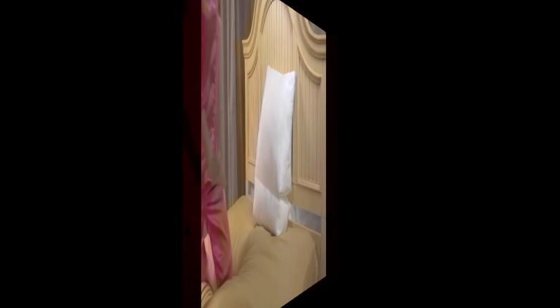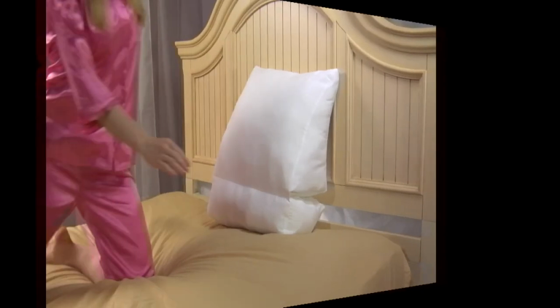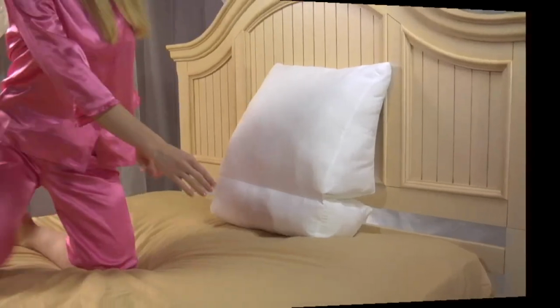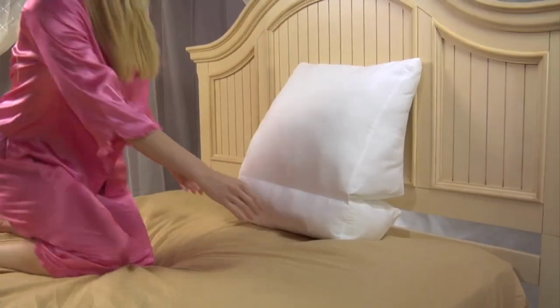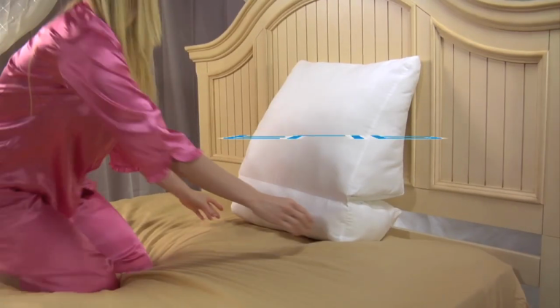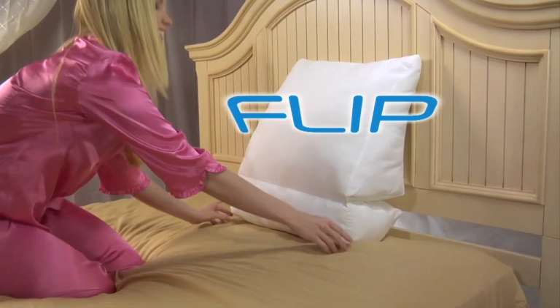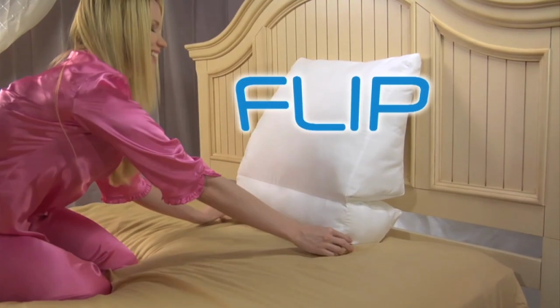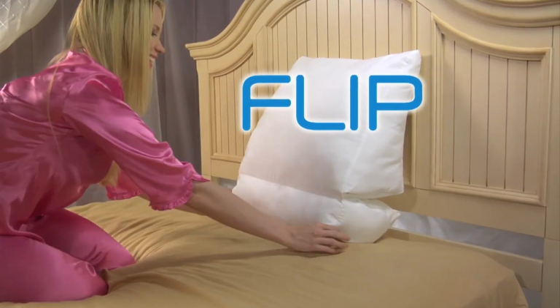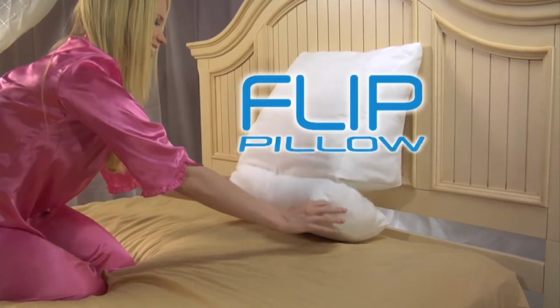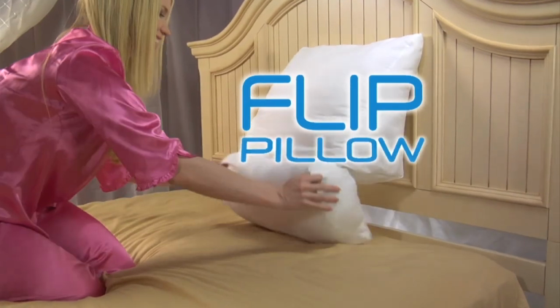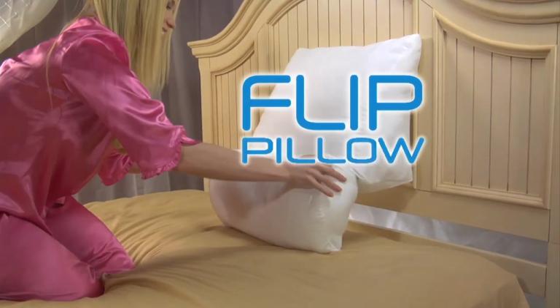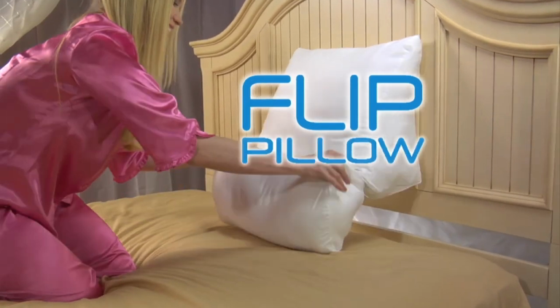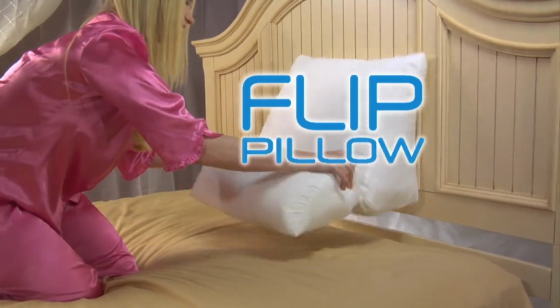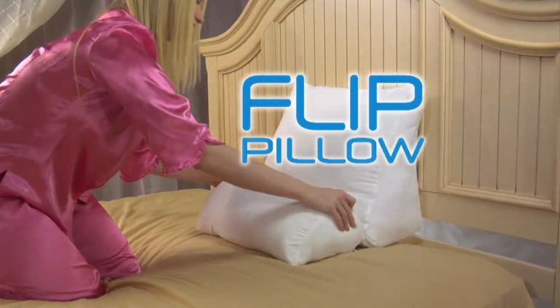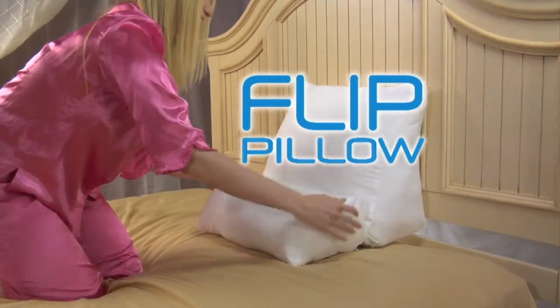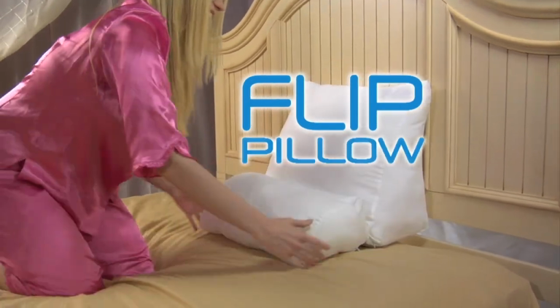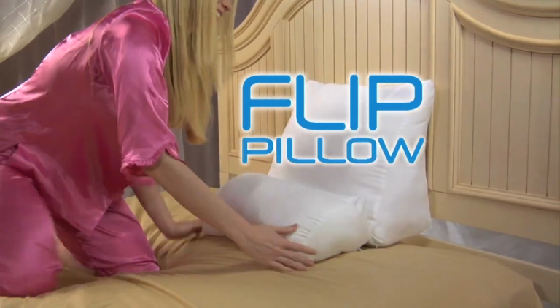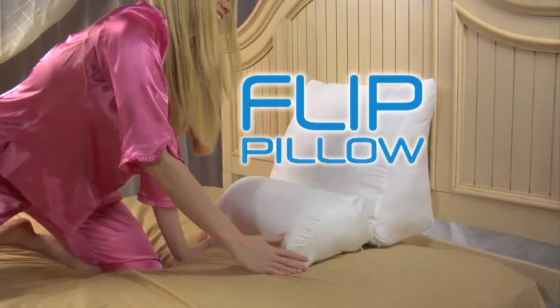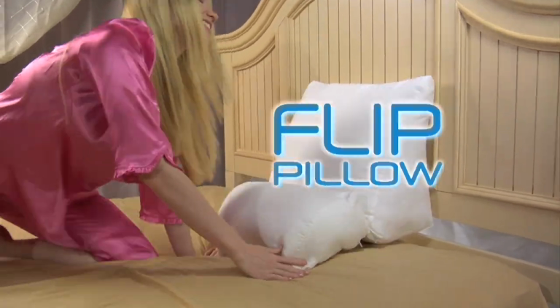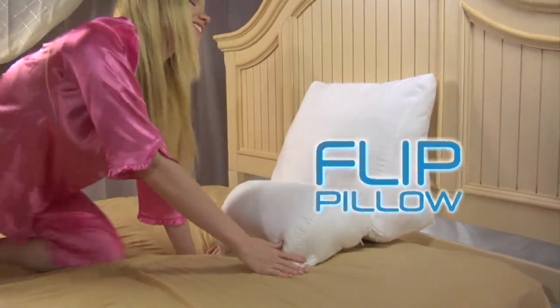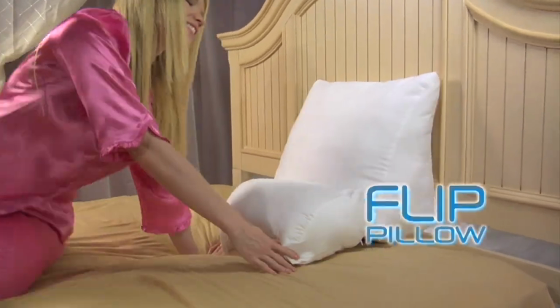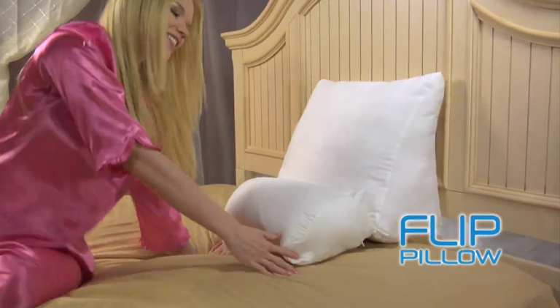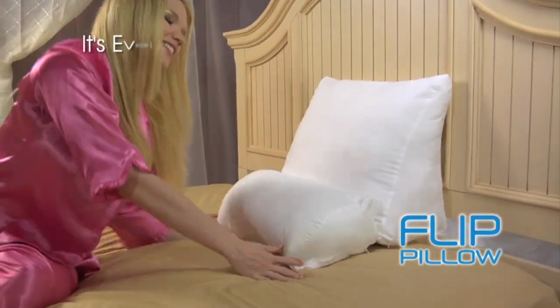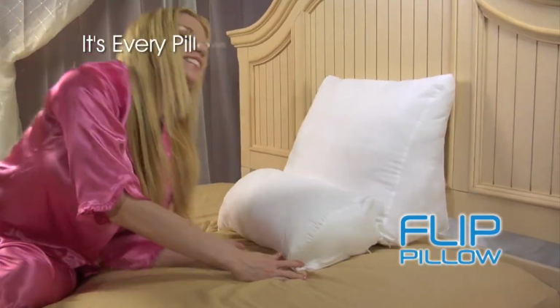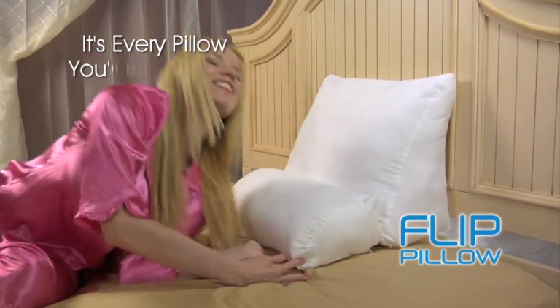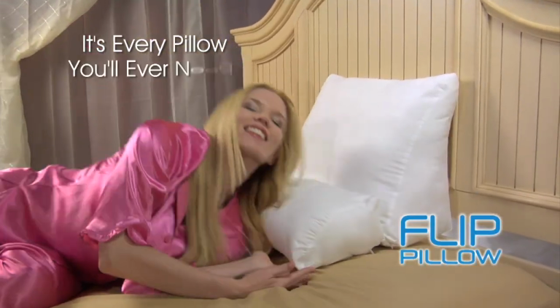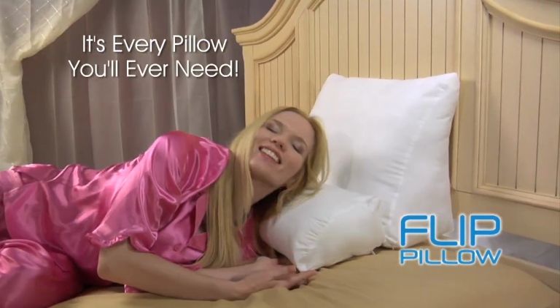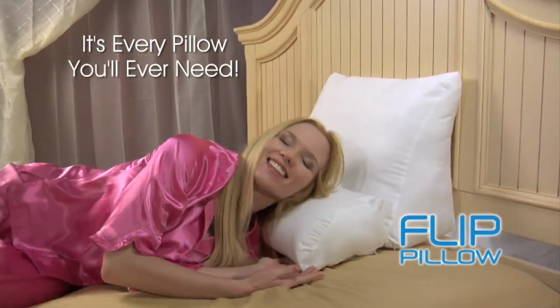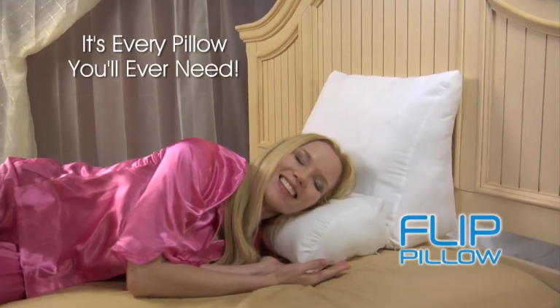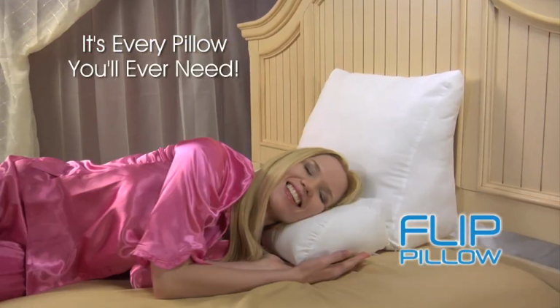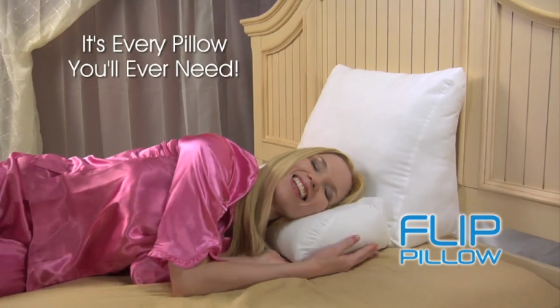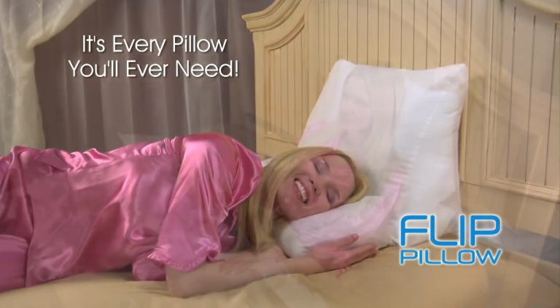Introducing the Flip Pillow from Contour. It's not just a pillow — it's every pillow you'll ever need.